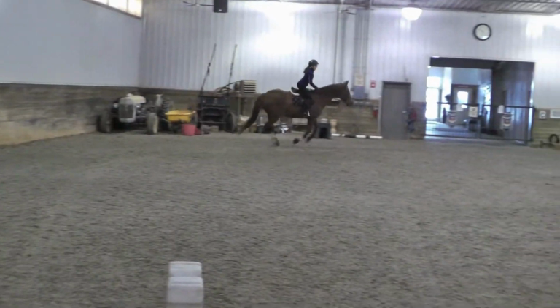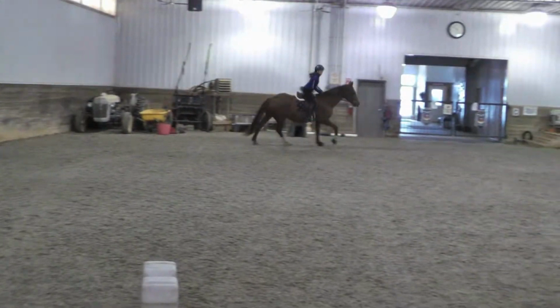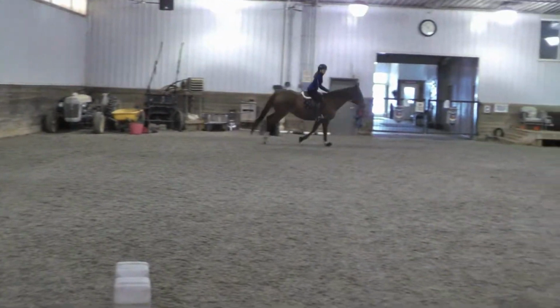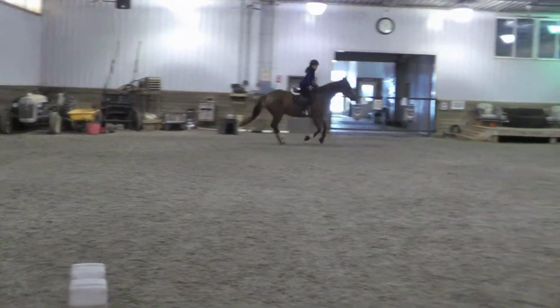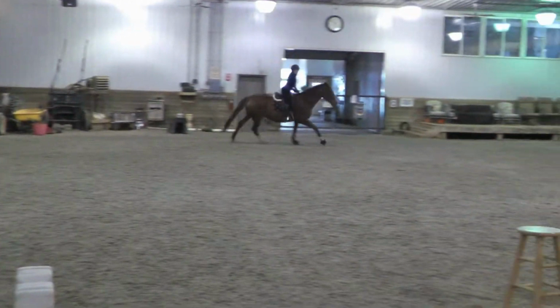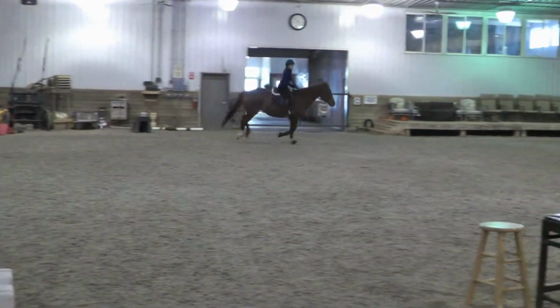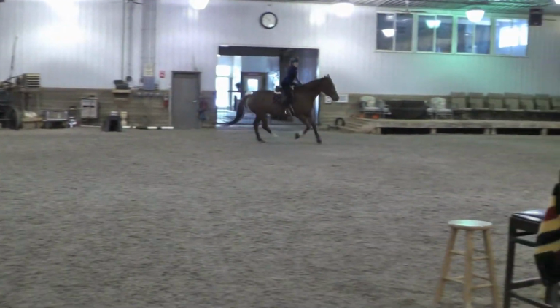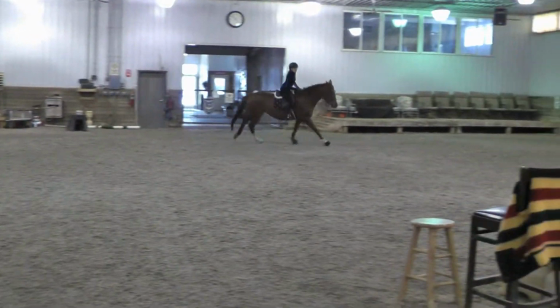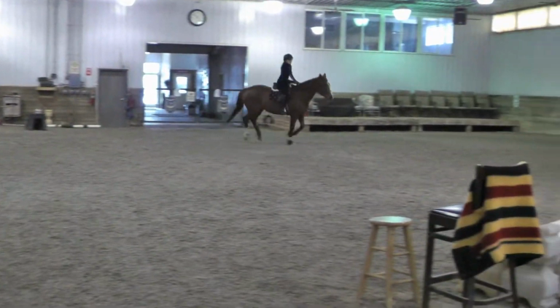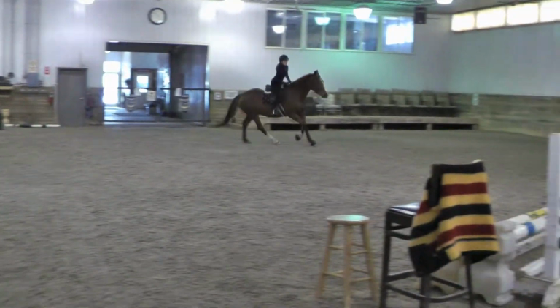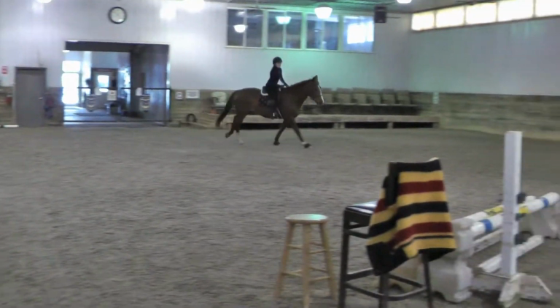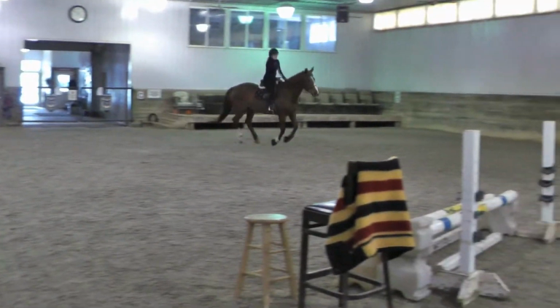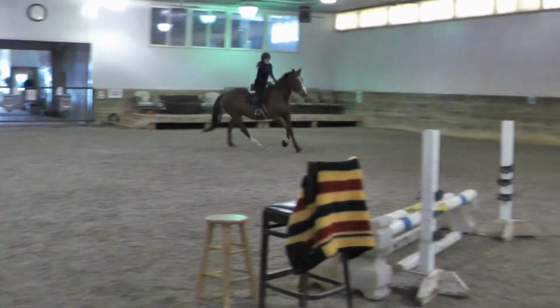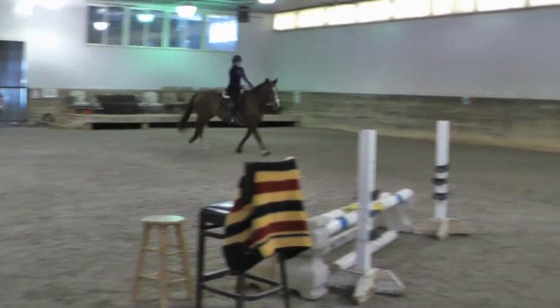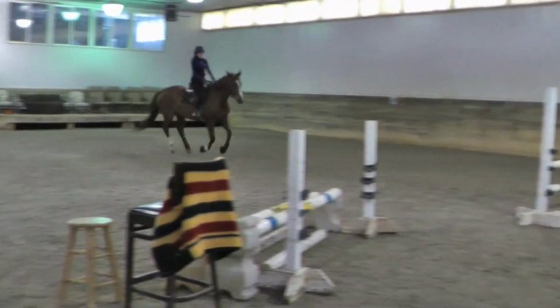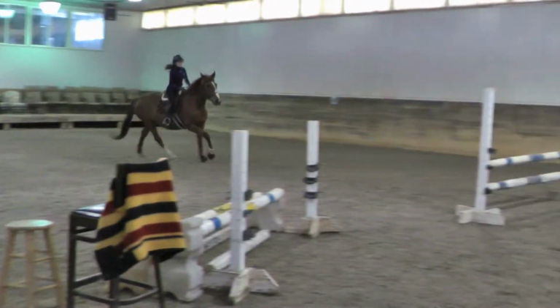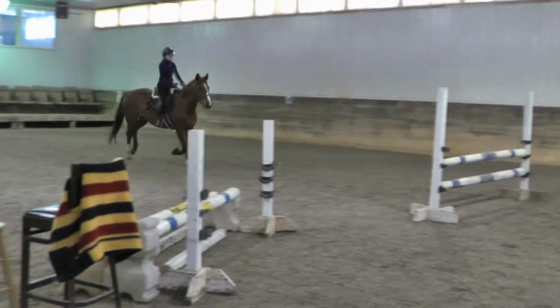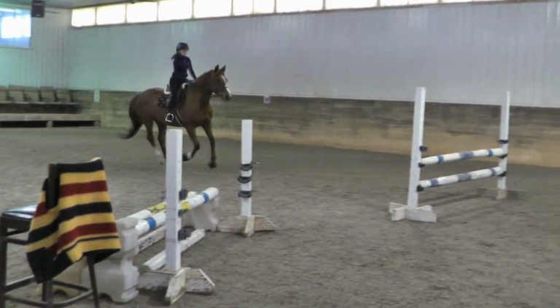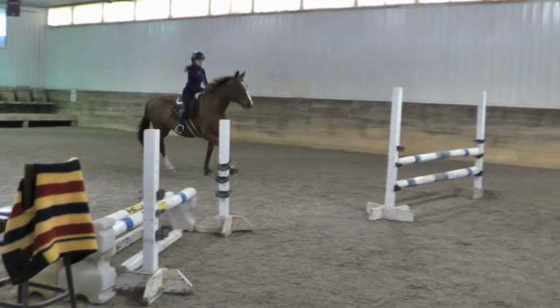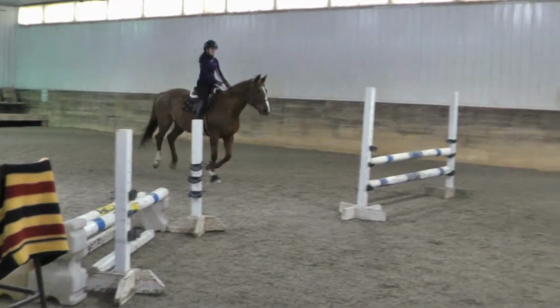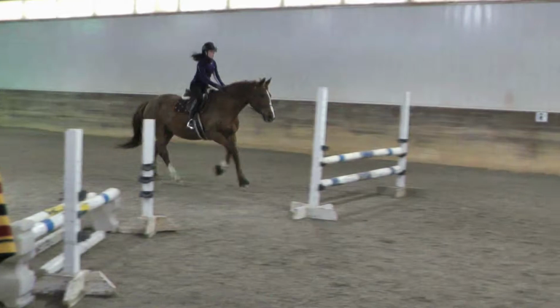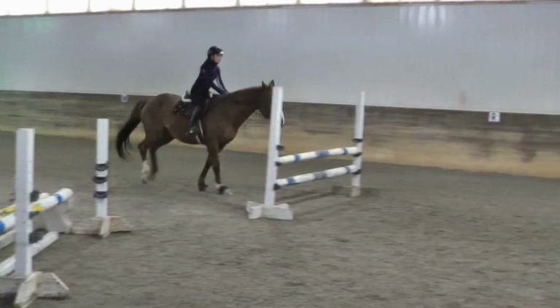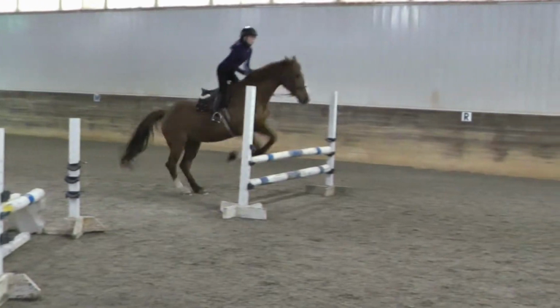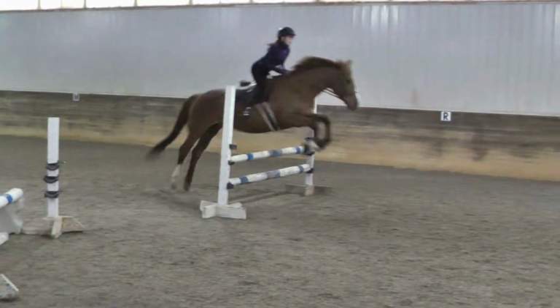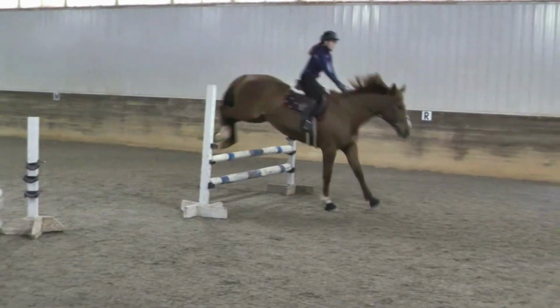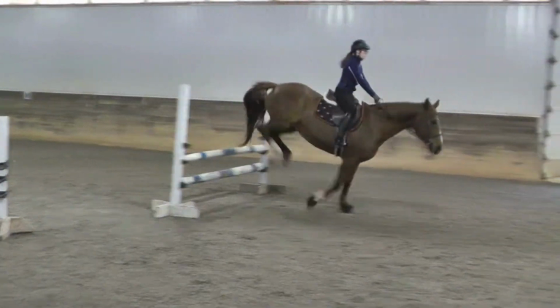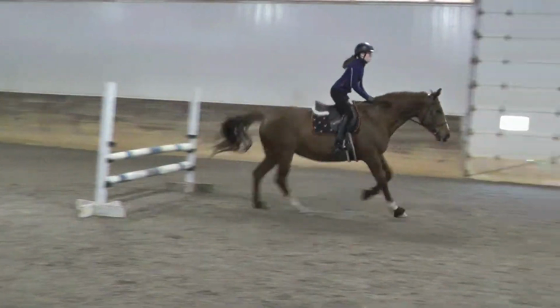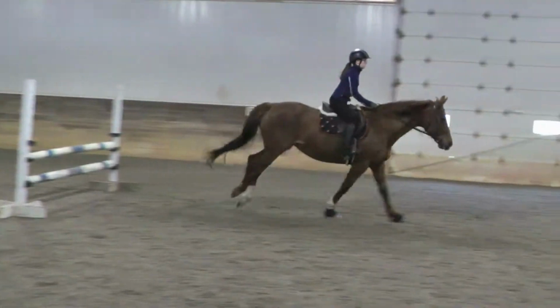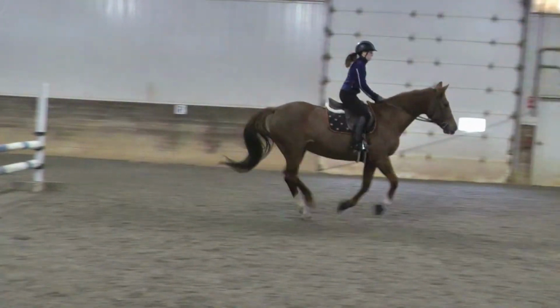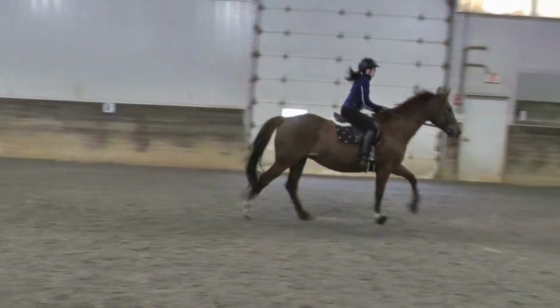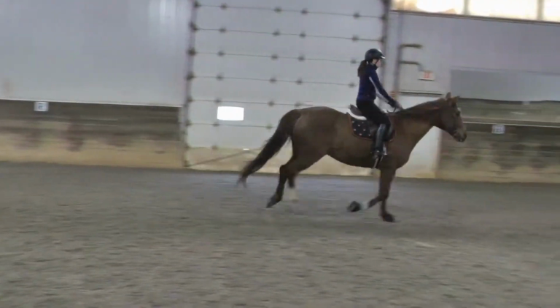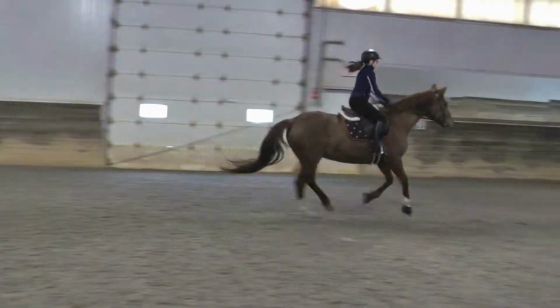Little leg around the corner. Two, three. Pressure the leg. Keep the leg. Keep the leg.